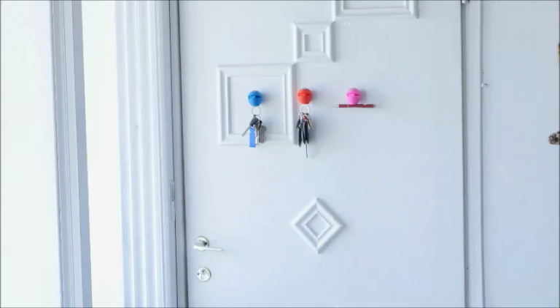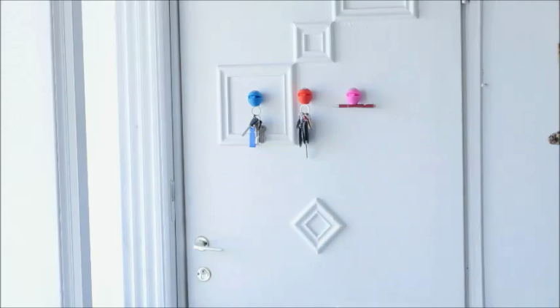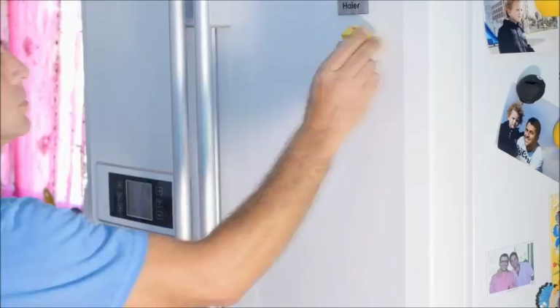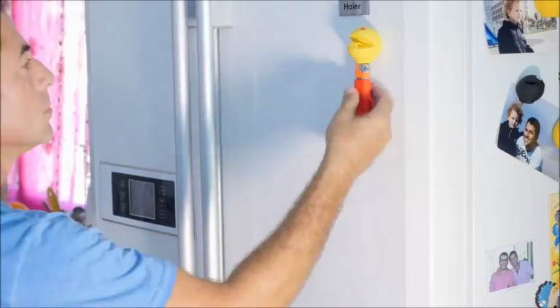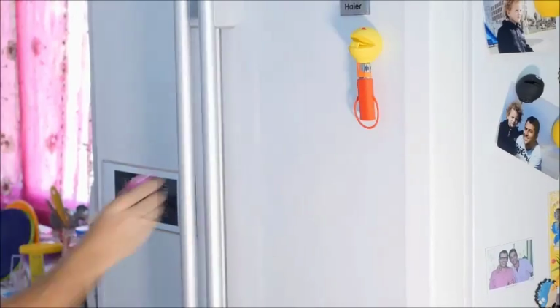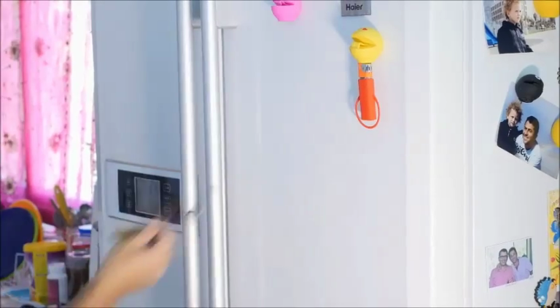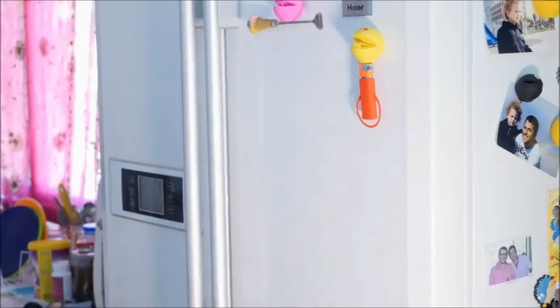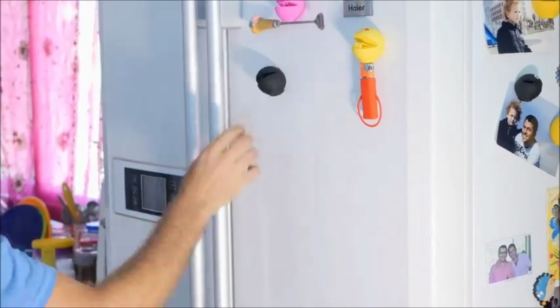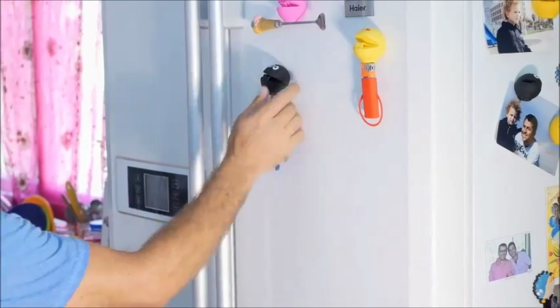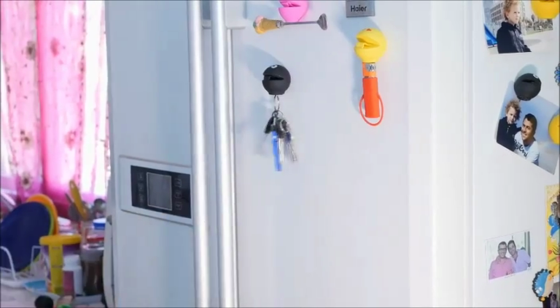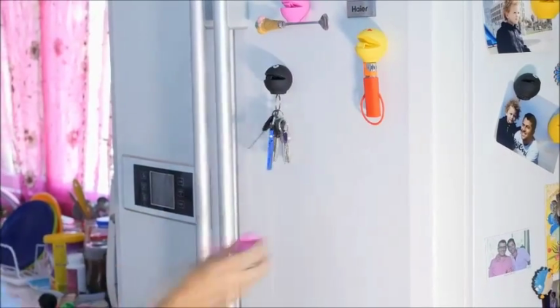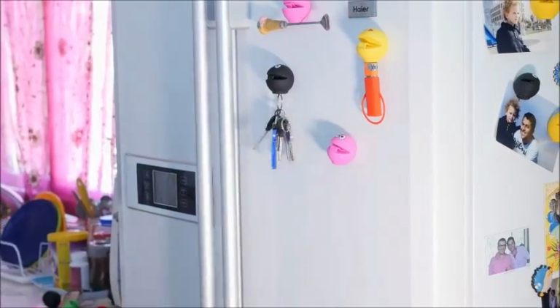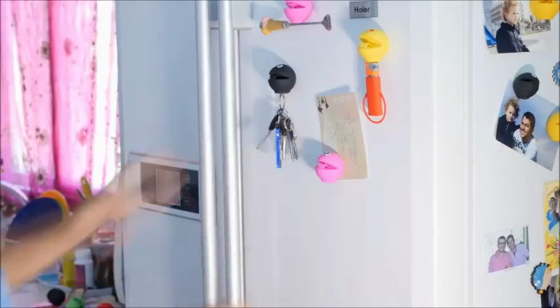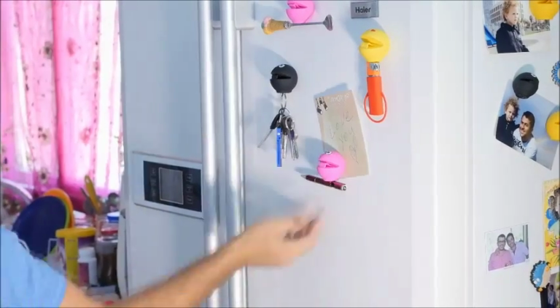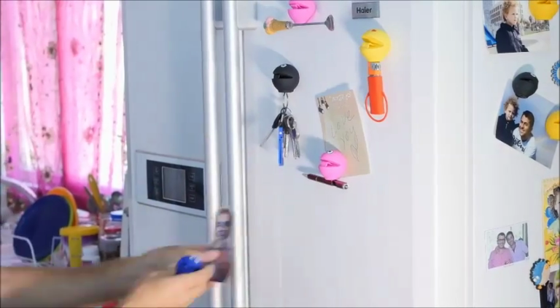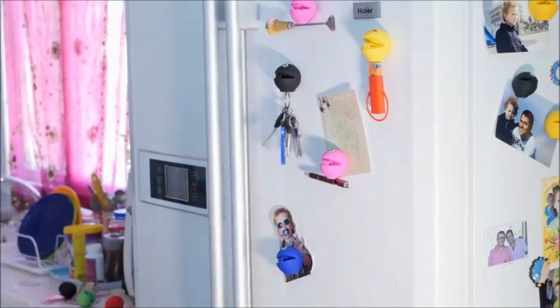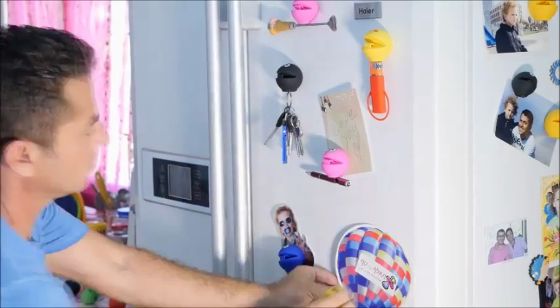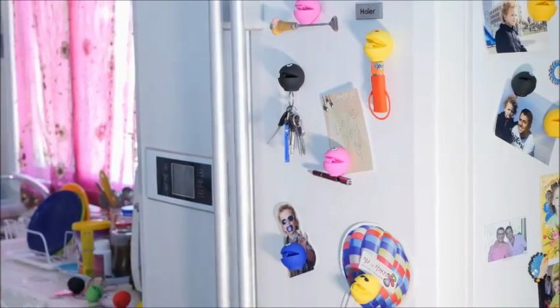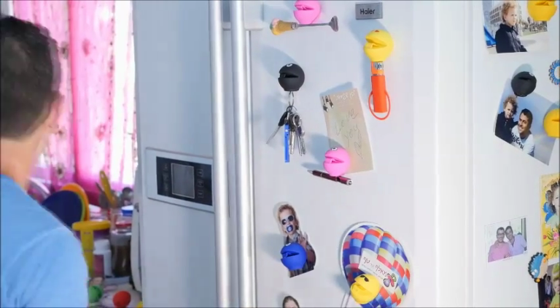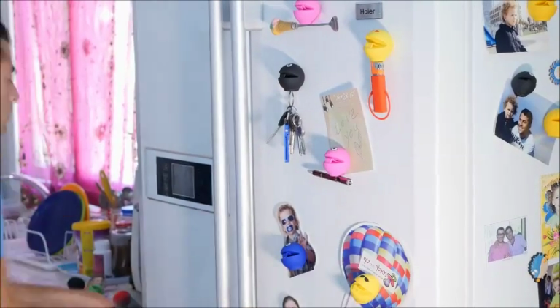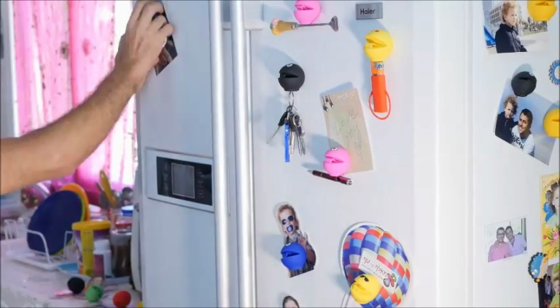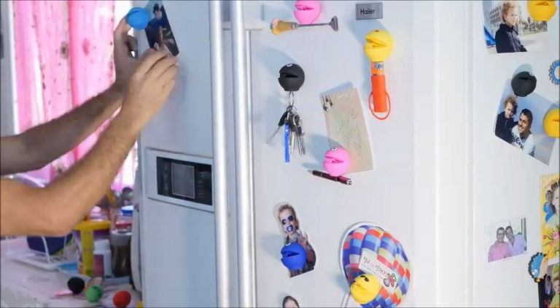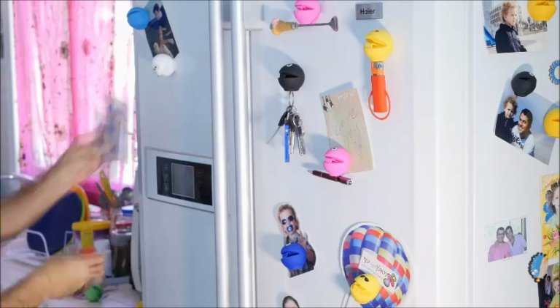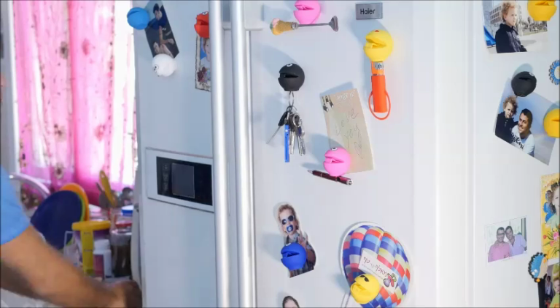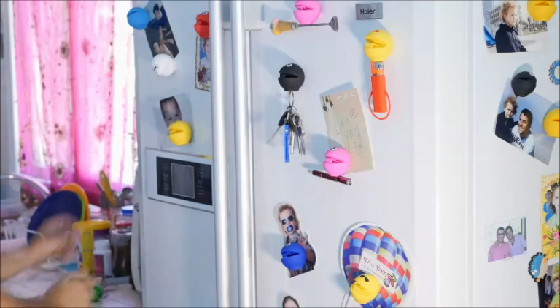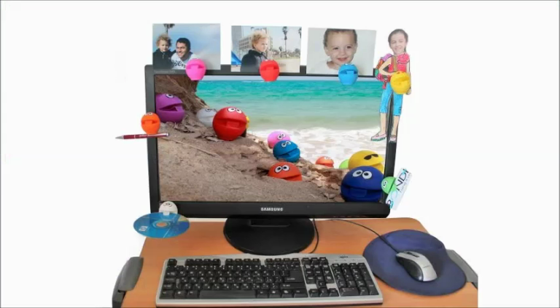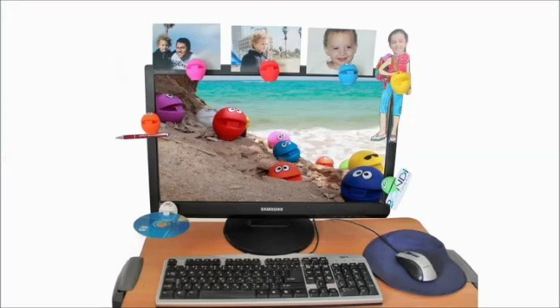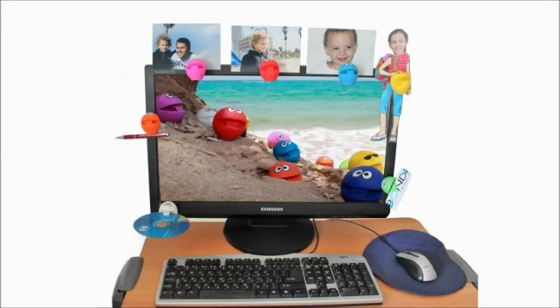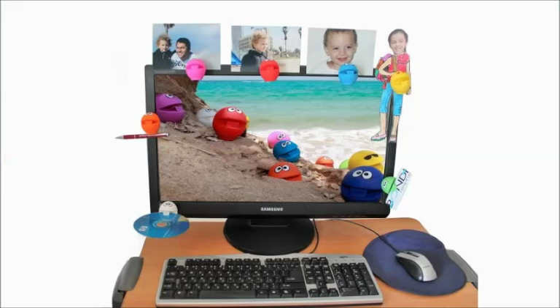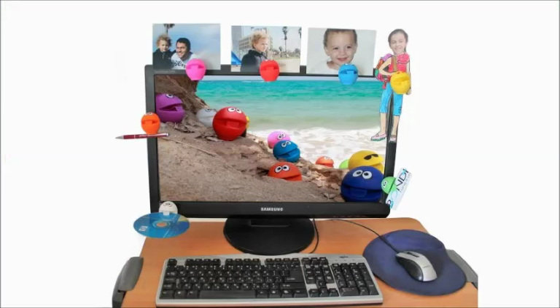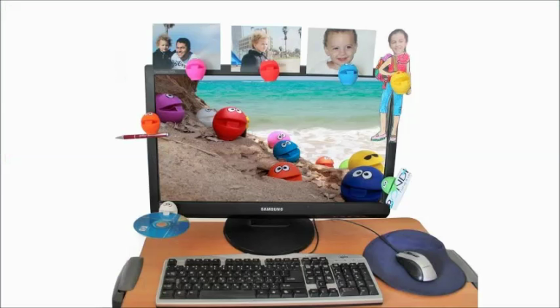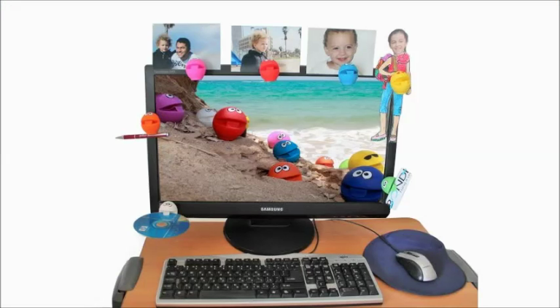You can easily organize your photos and memos on your fridge, cool decoration for your kitchen, or on your PC screen.